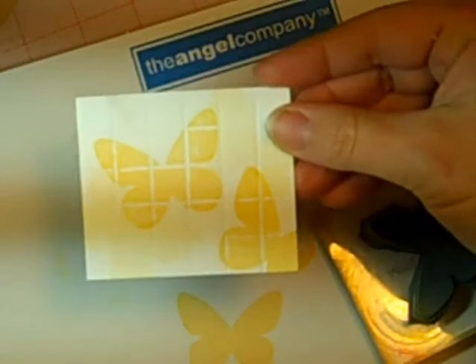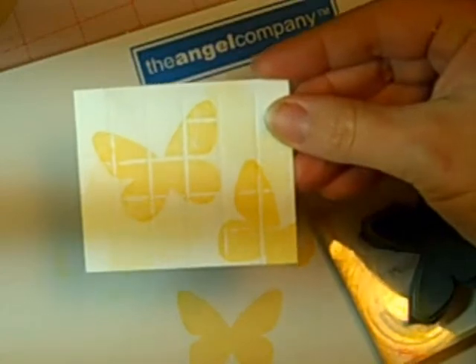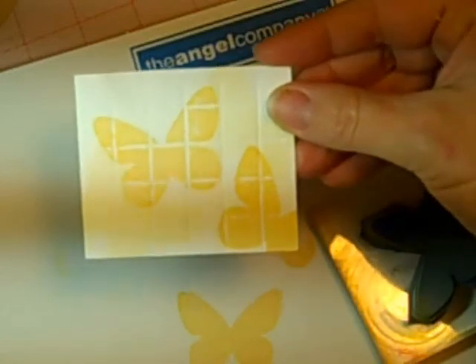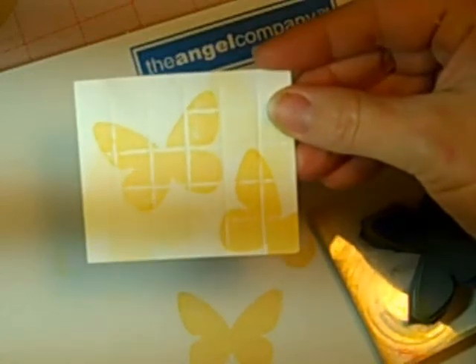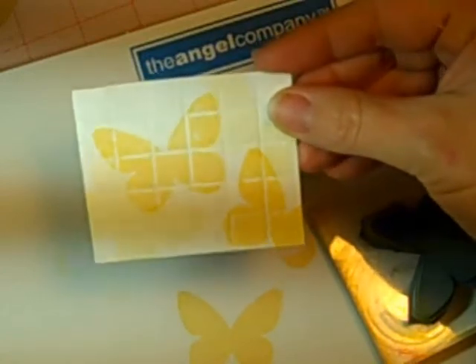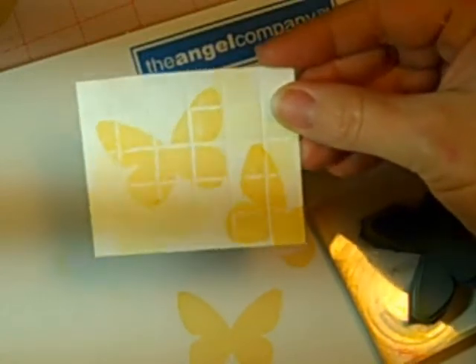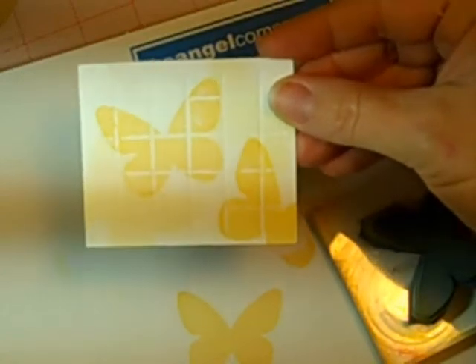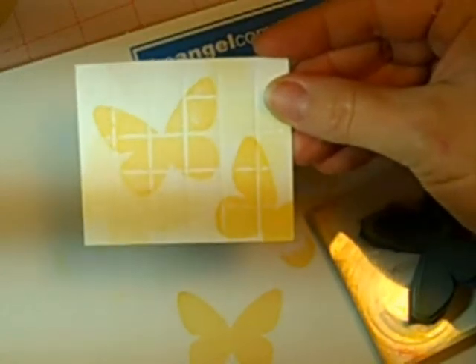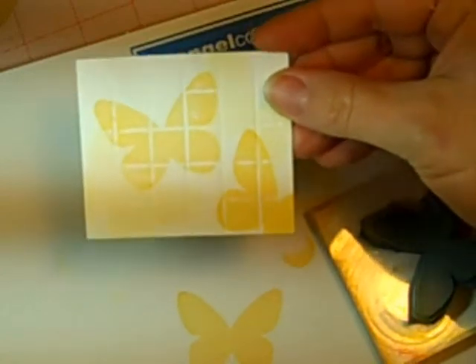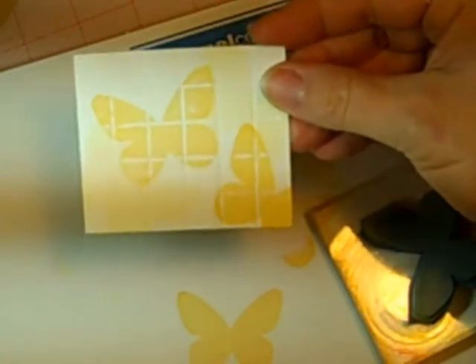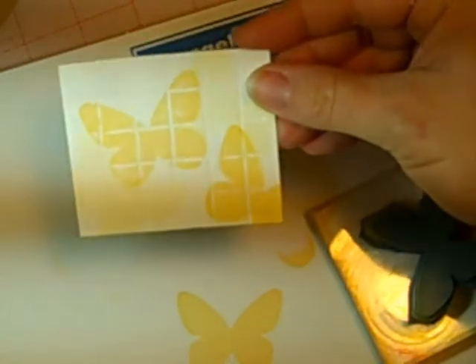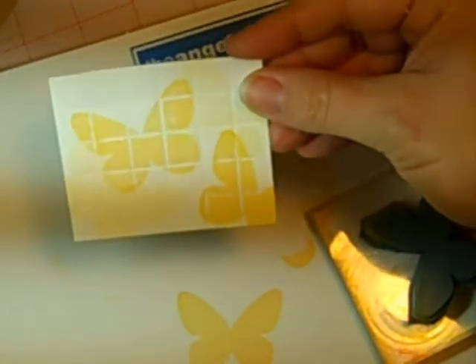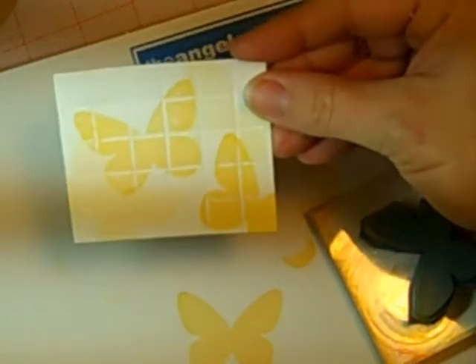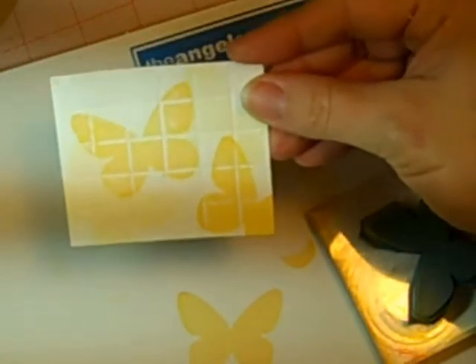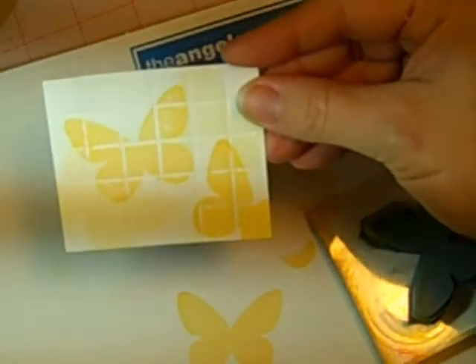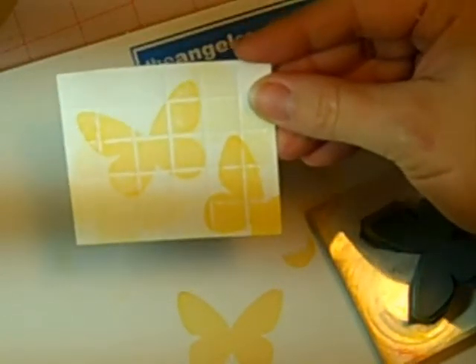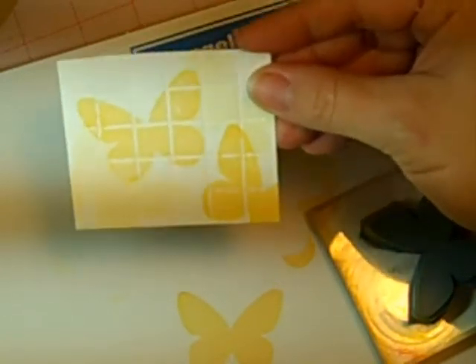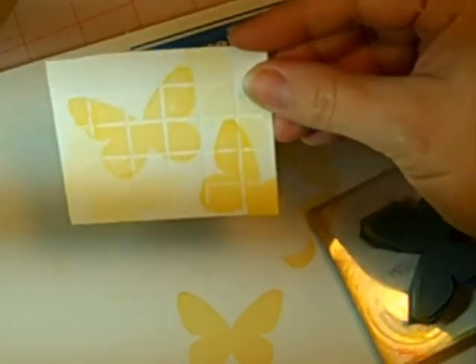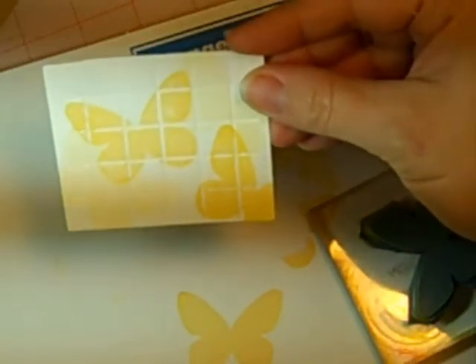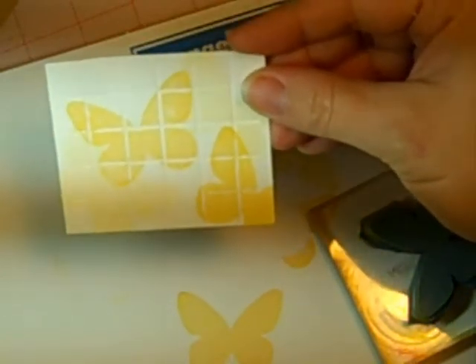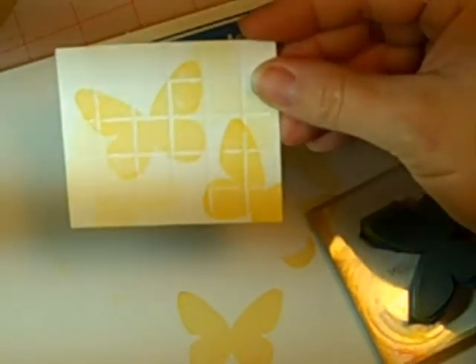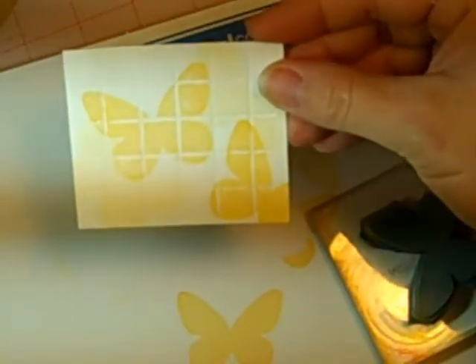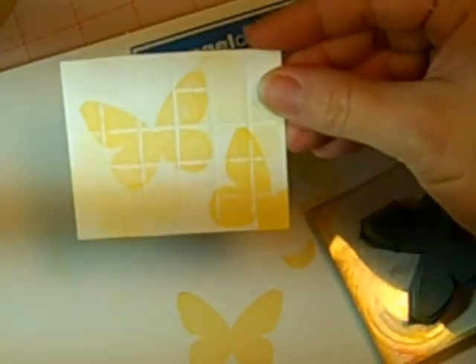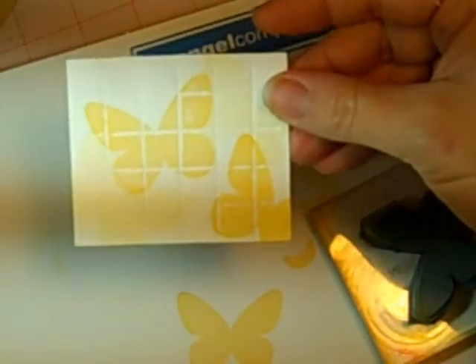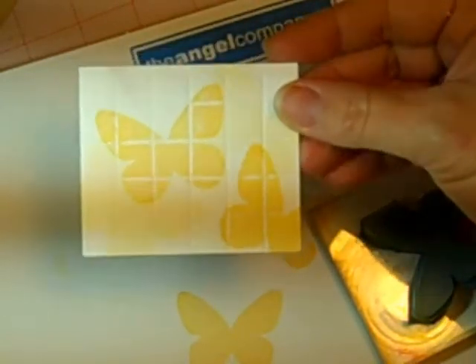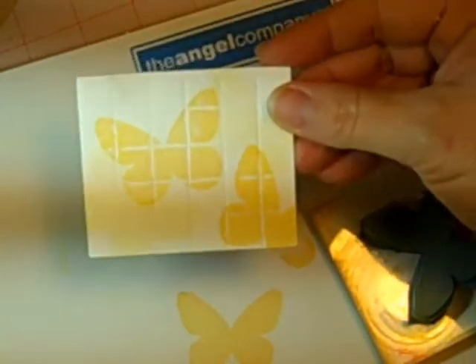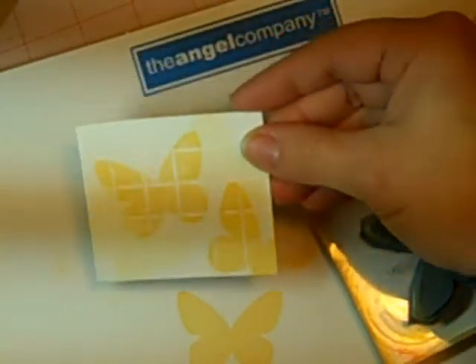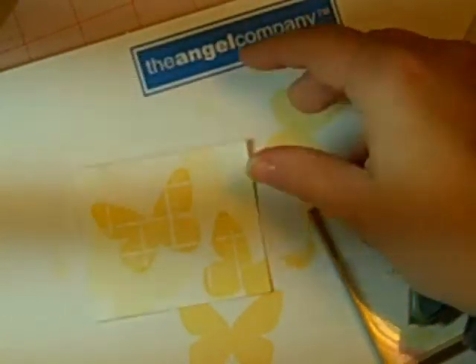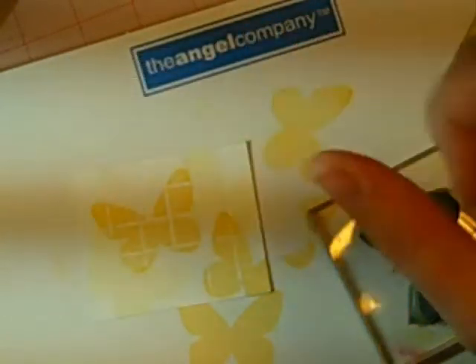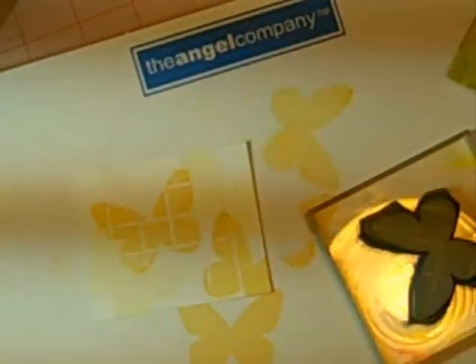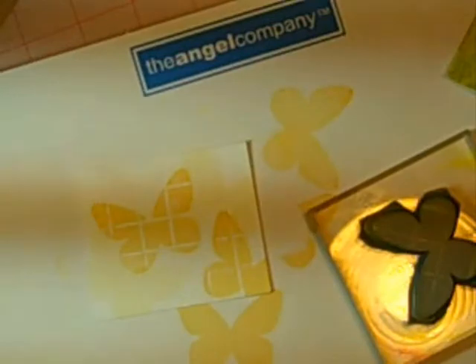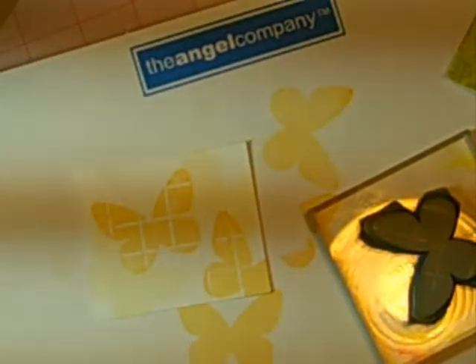That's our two minute technique today. I hope you enjoyed it — give it a try on your next paper crafting project!